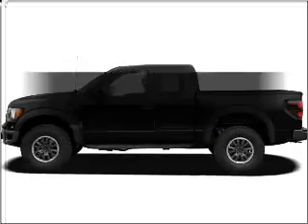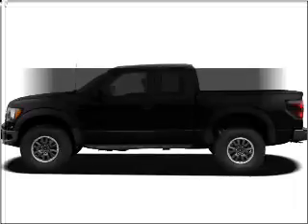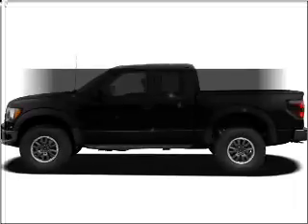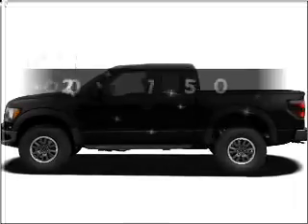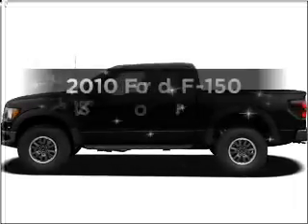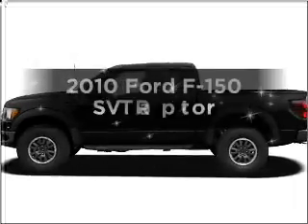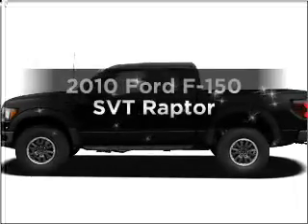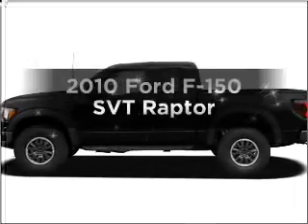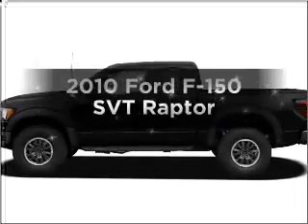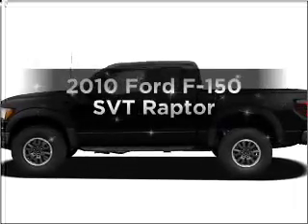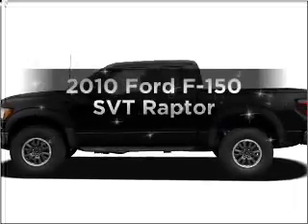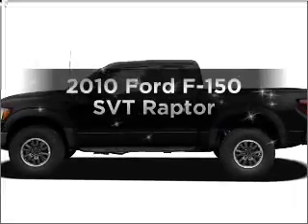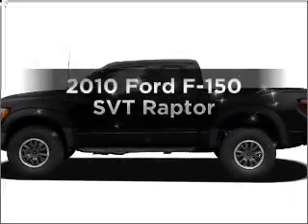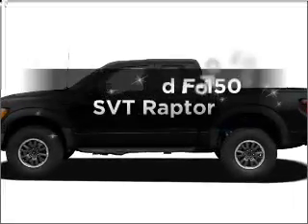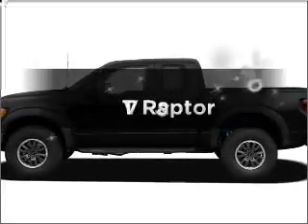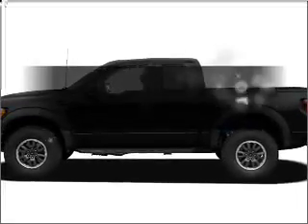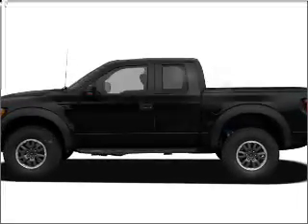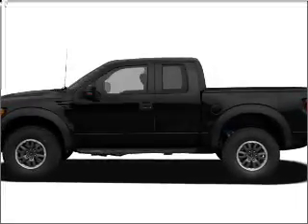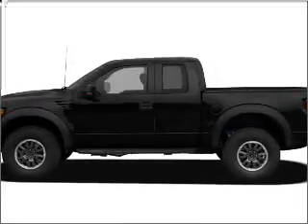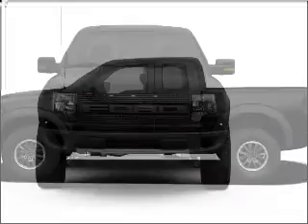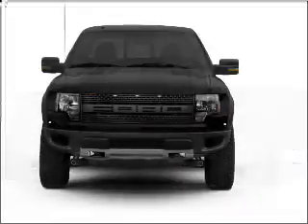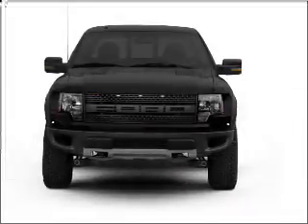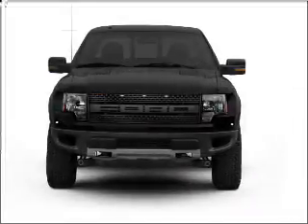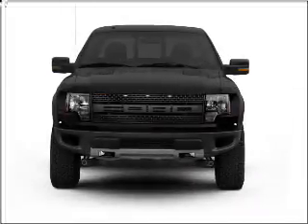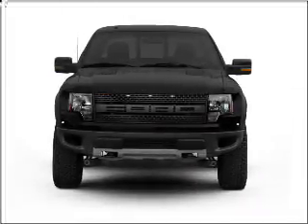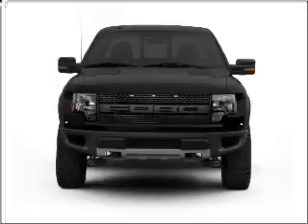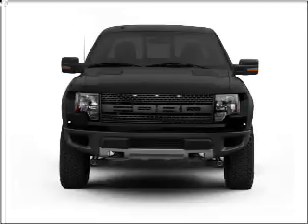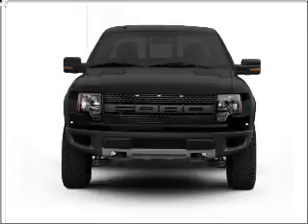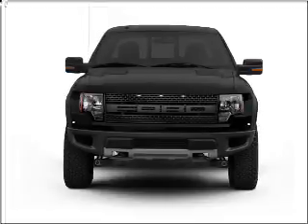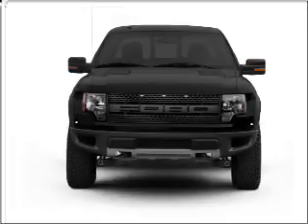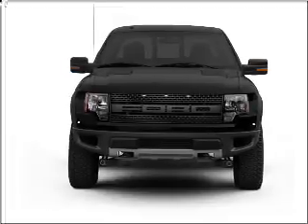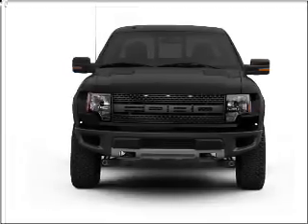Get noticed in this 2010 Ford F-150. Travel the roads in style and comfort in this great vehicle.